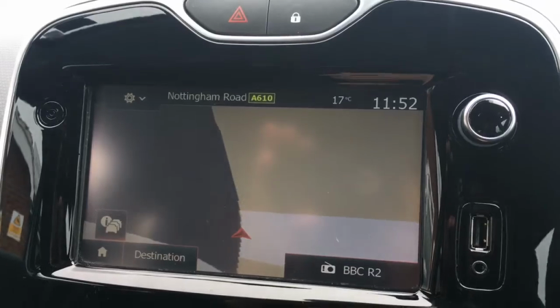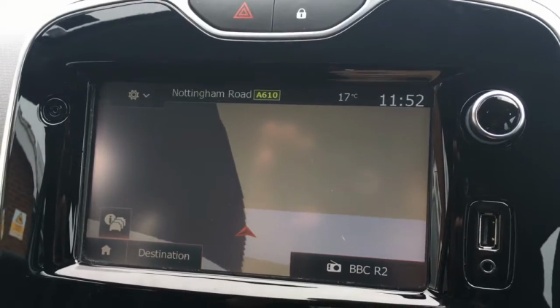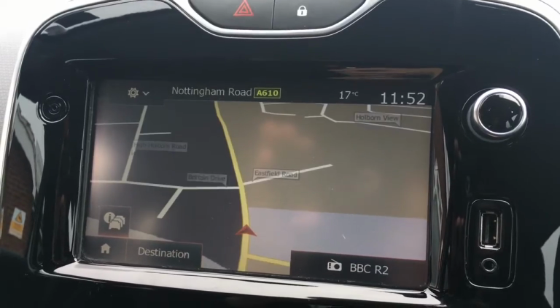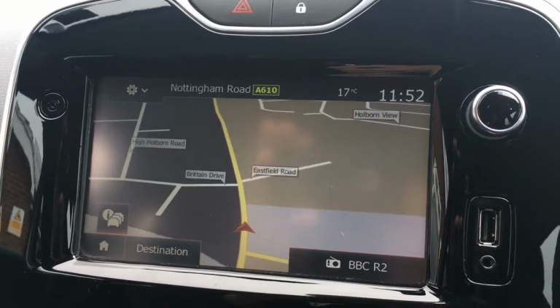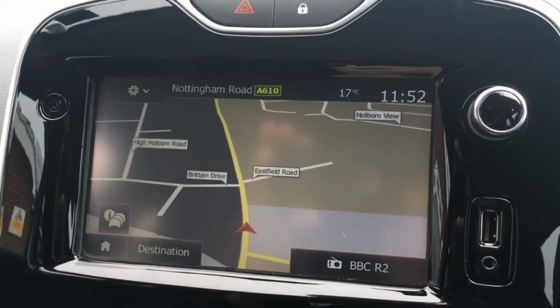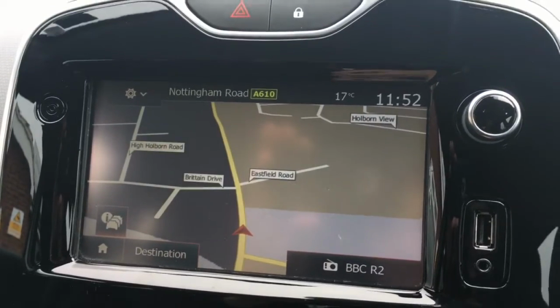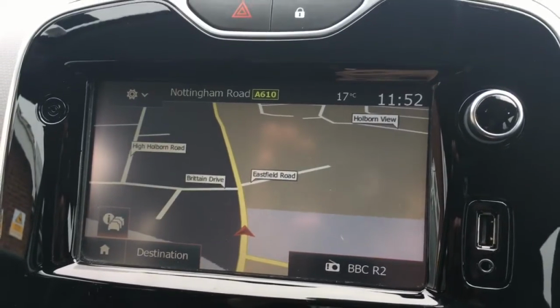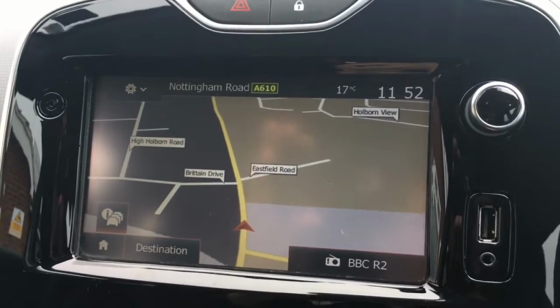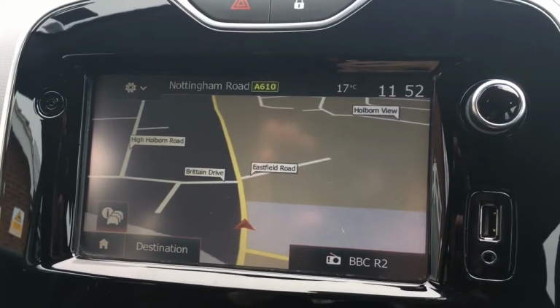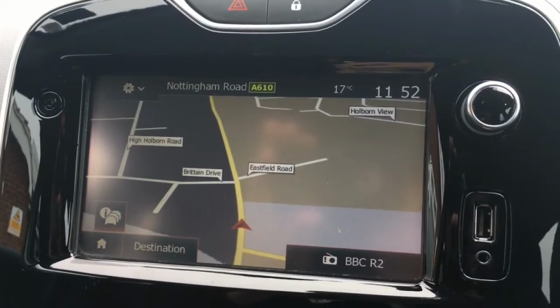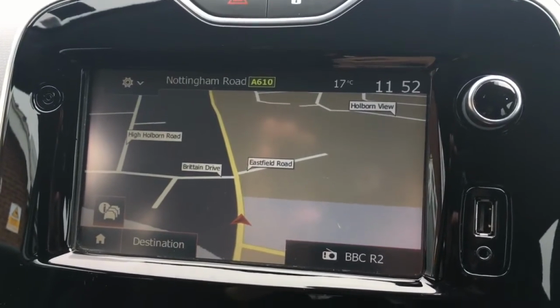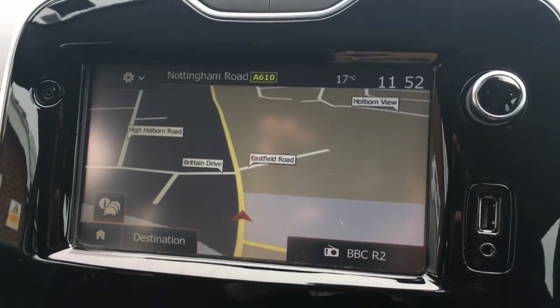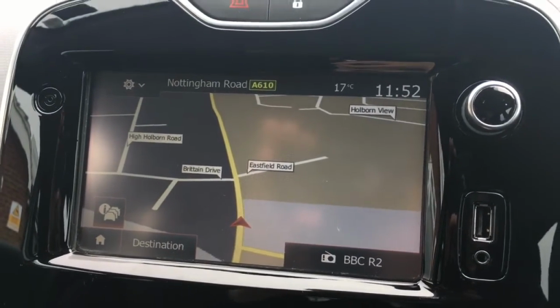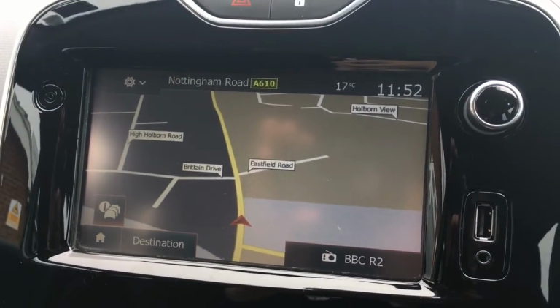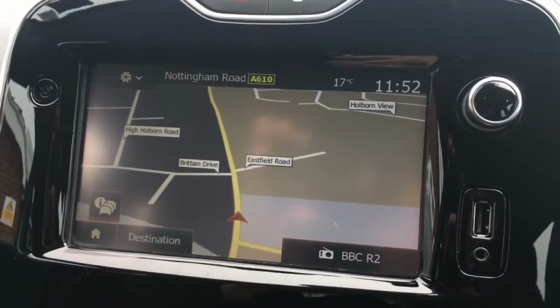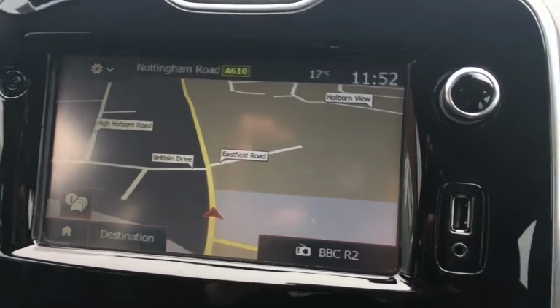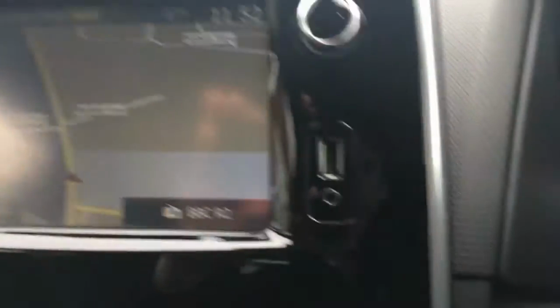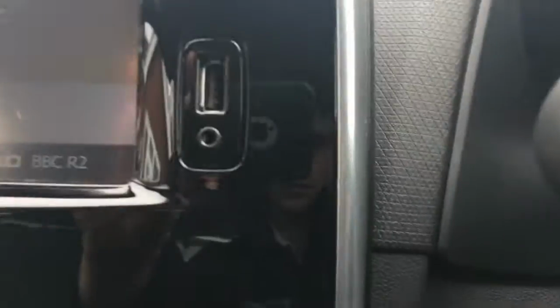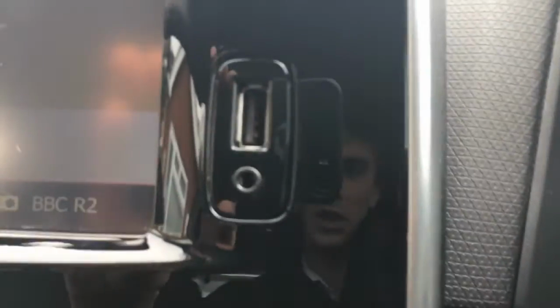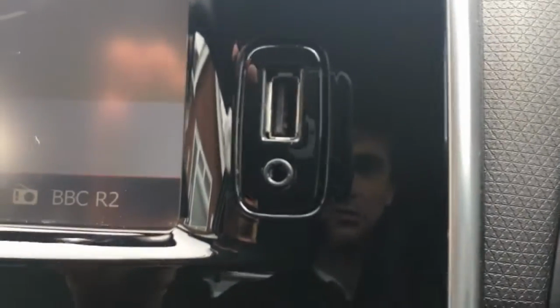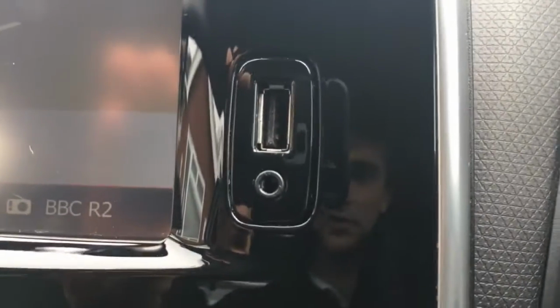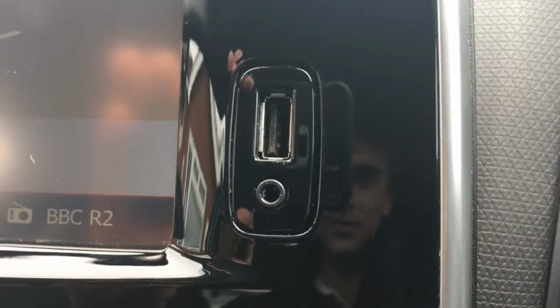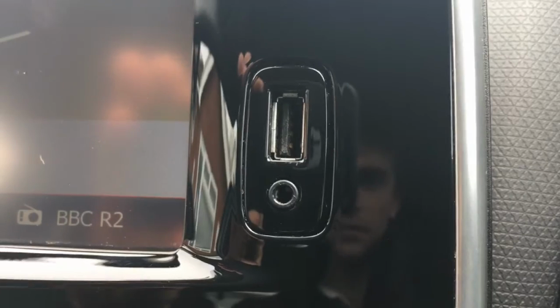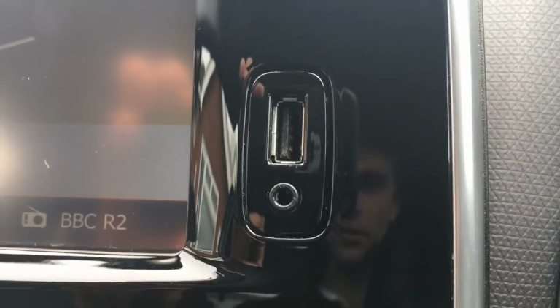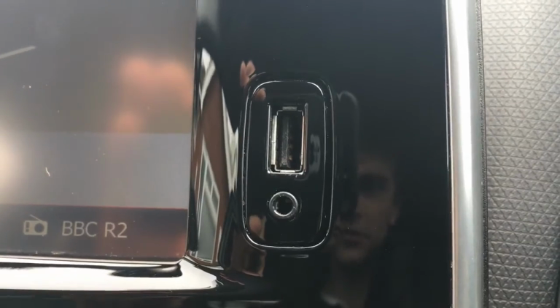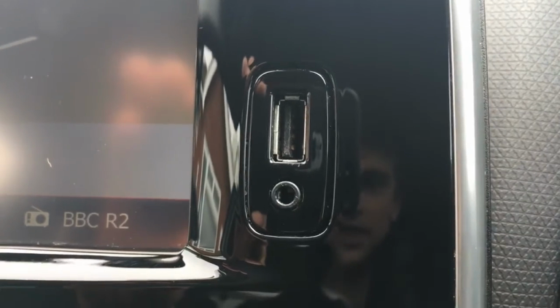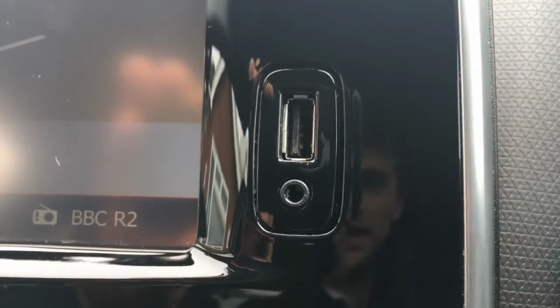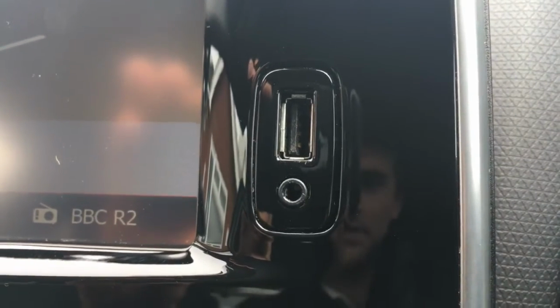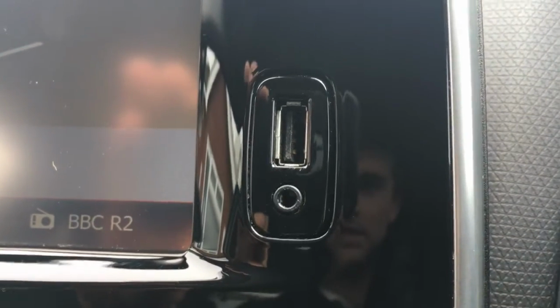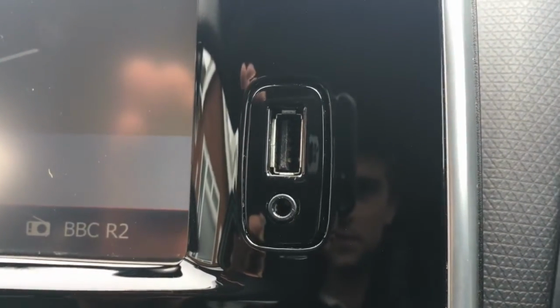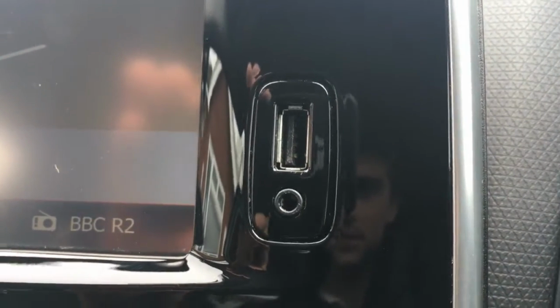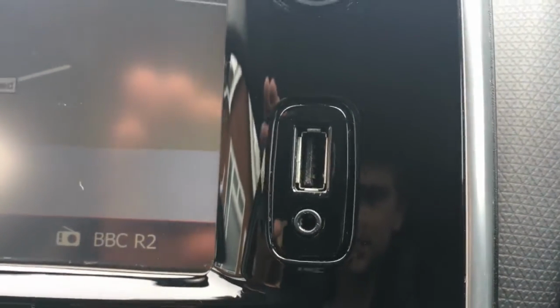We'll have a look at the map — it's nice and clear in colour and it's a good size. Got the USB and auxiliary ports just there for your external devices.